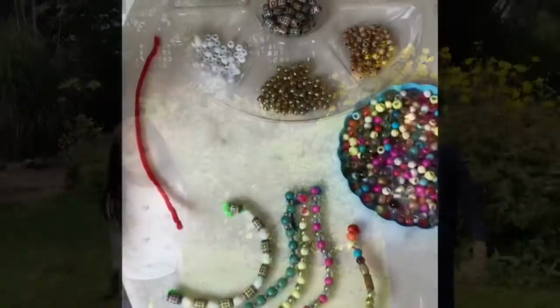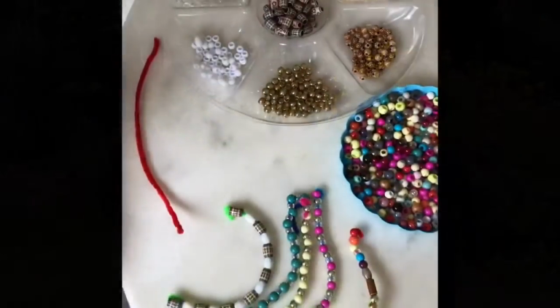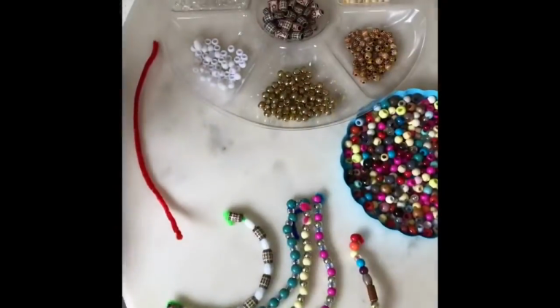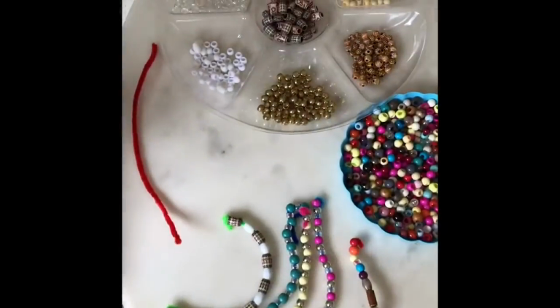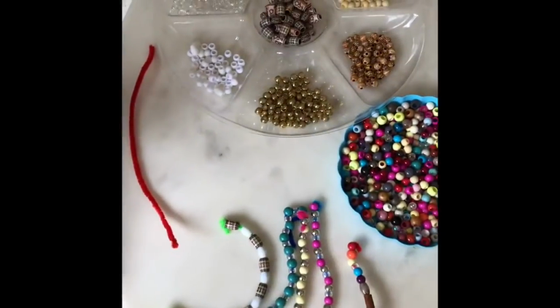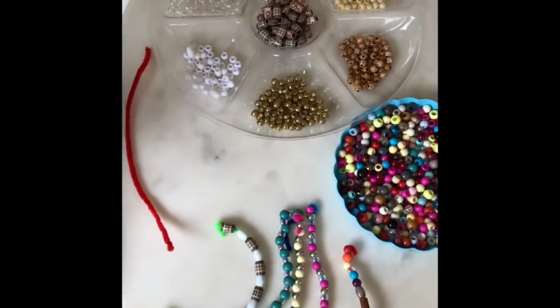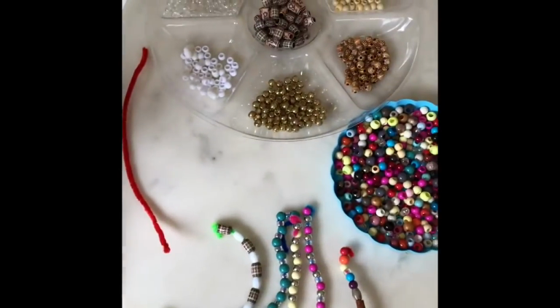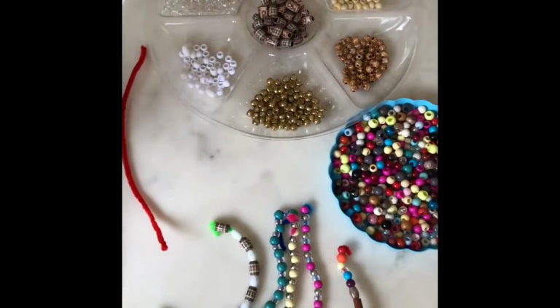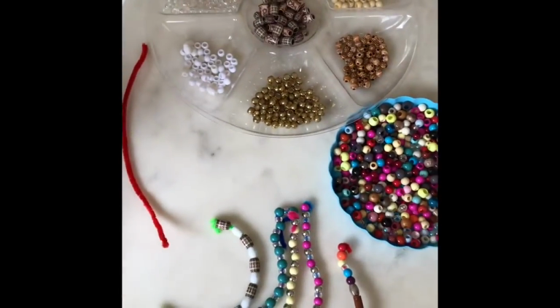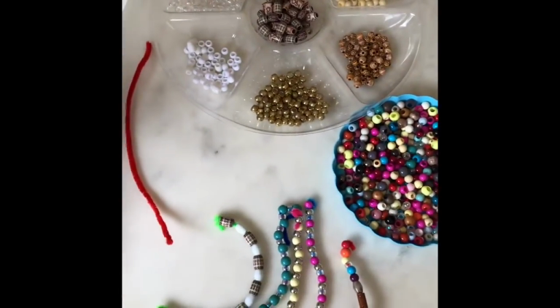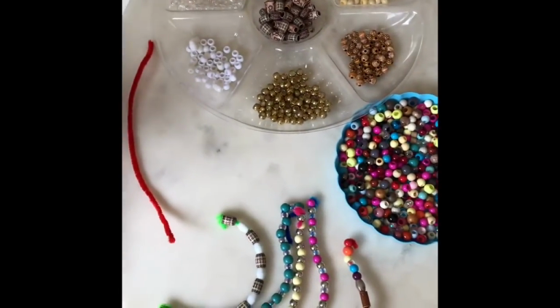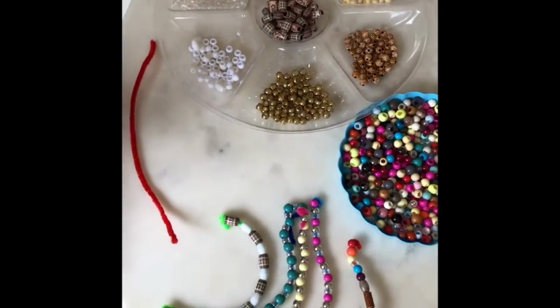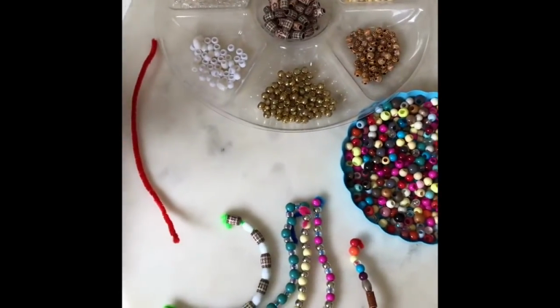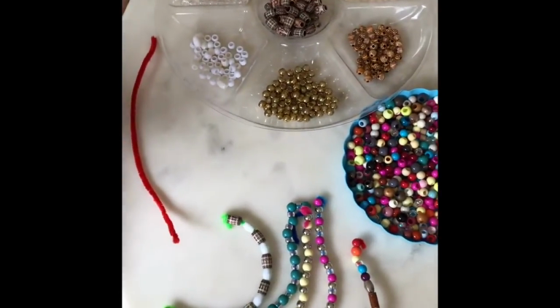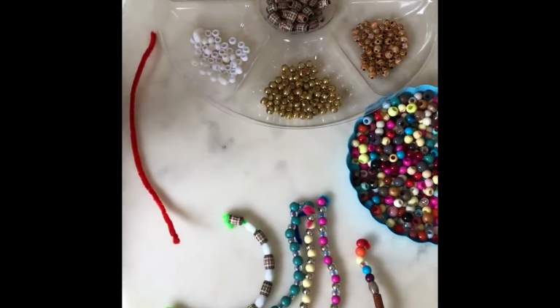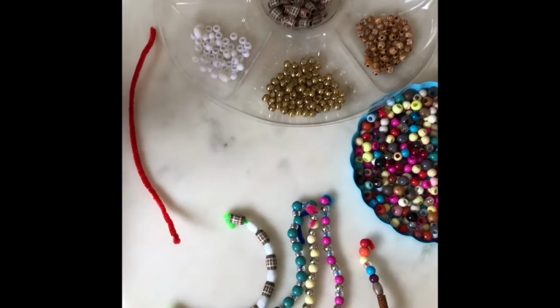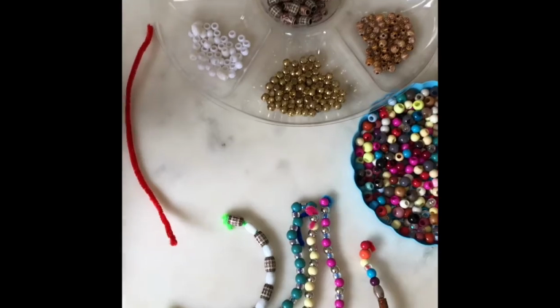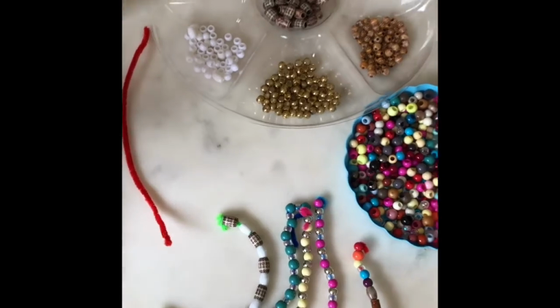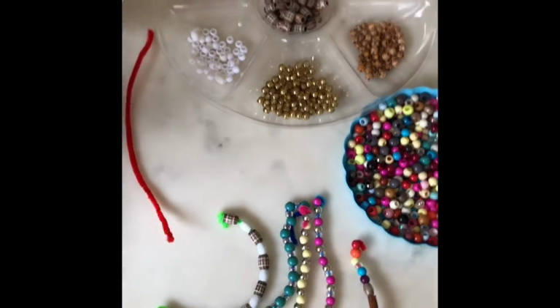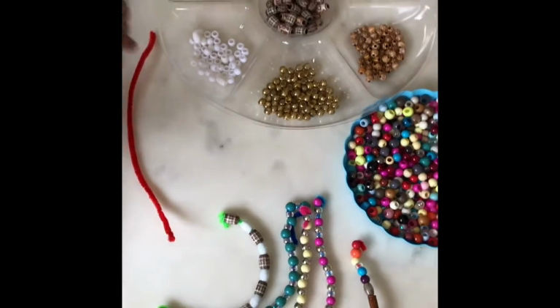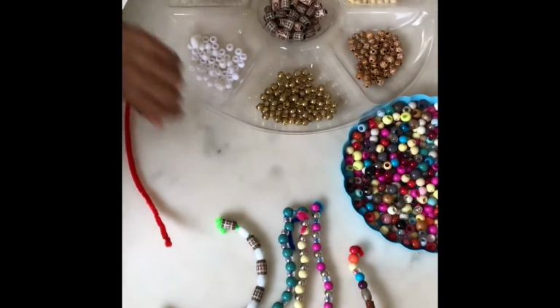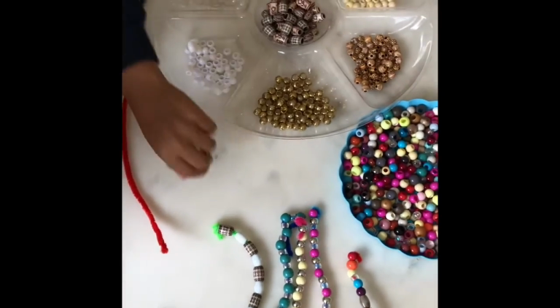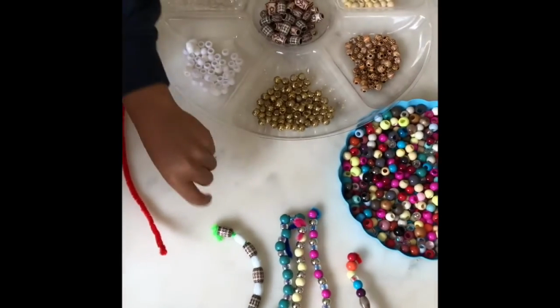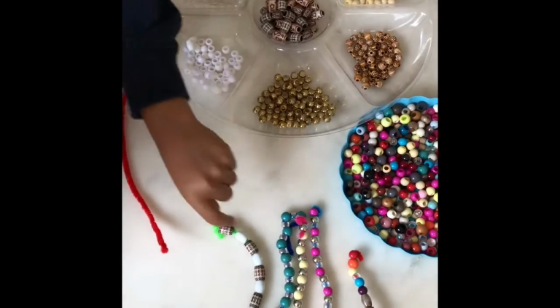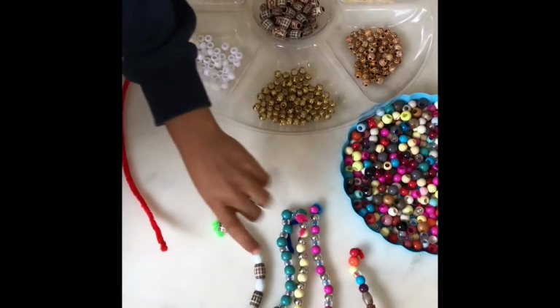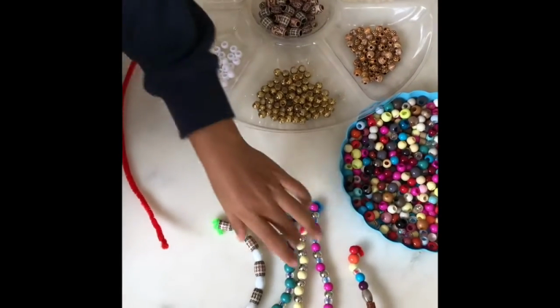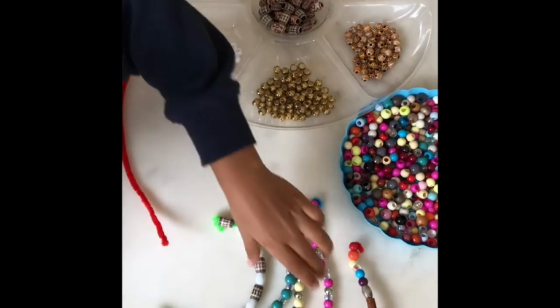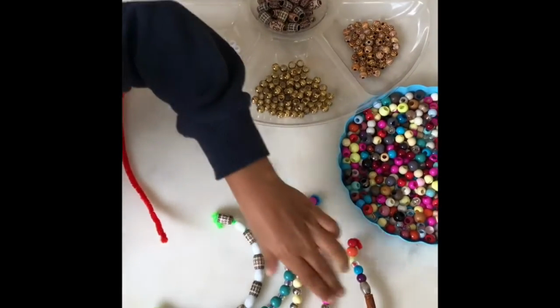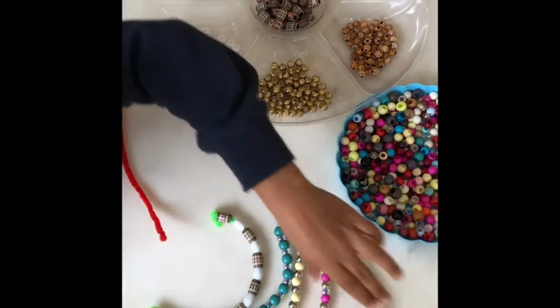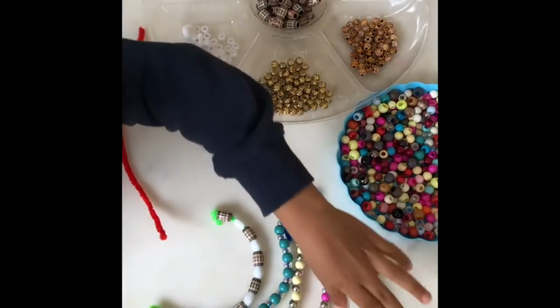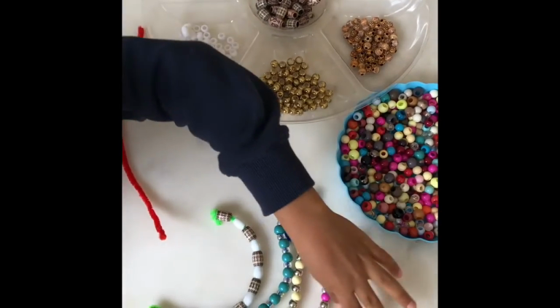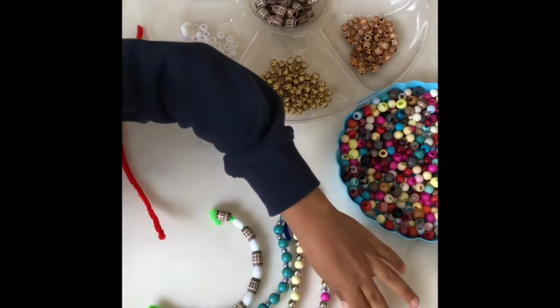Hello everyone! Today we're going to be making snakey bracelets like these.